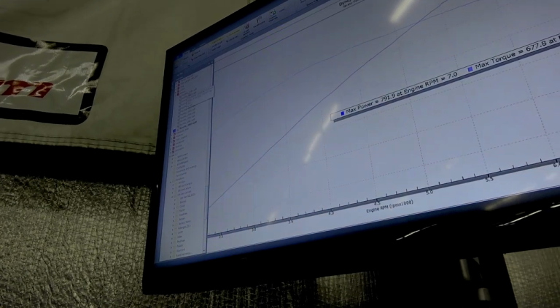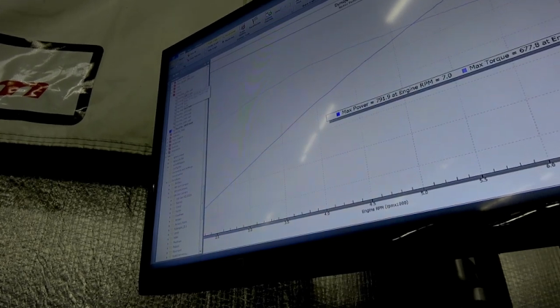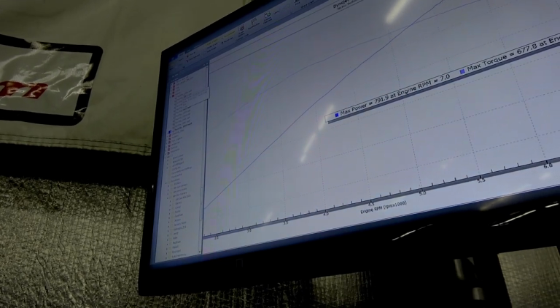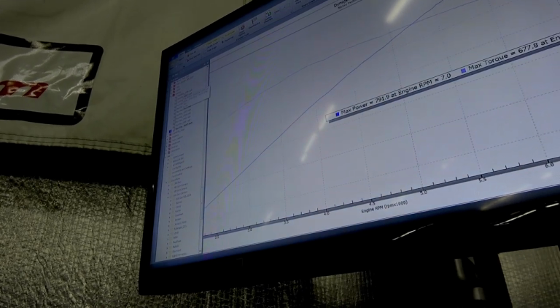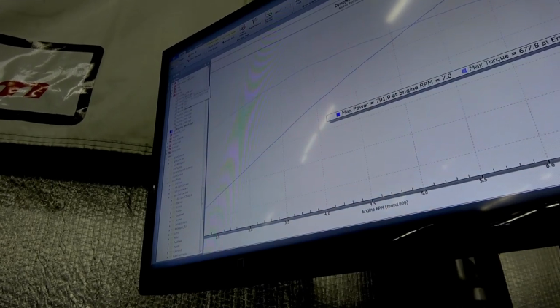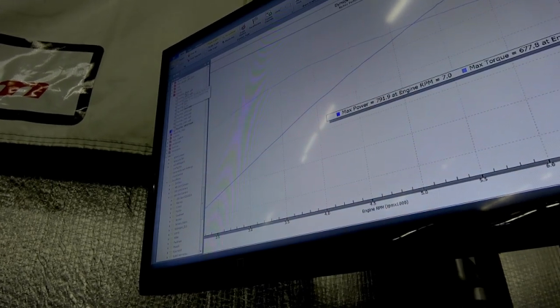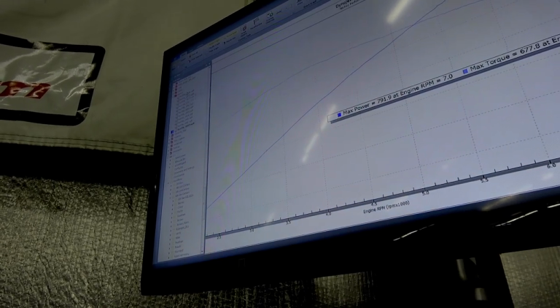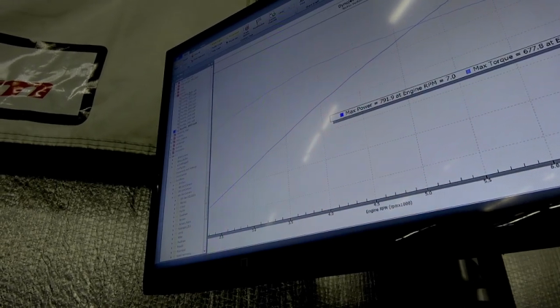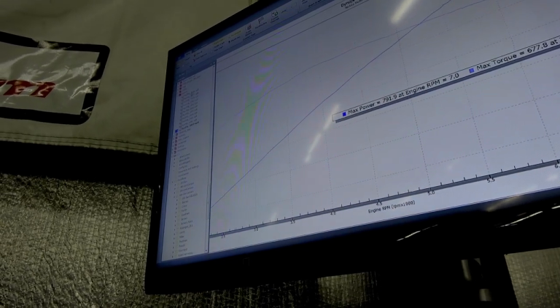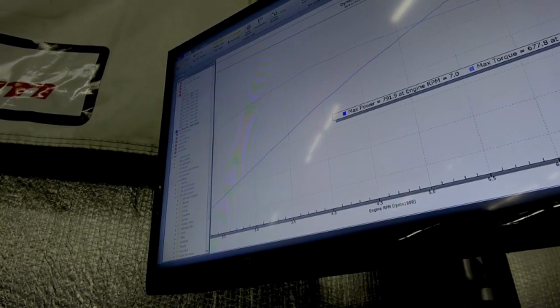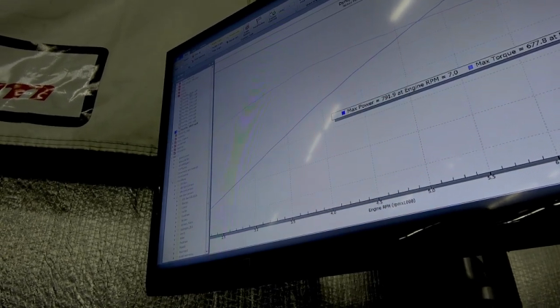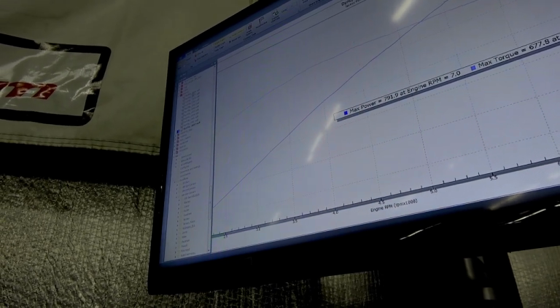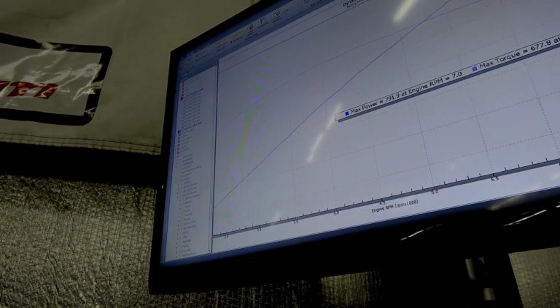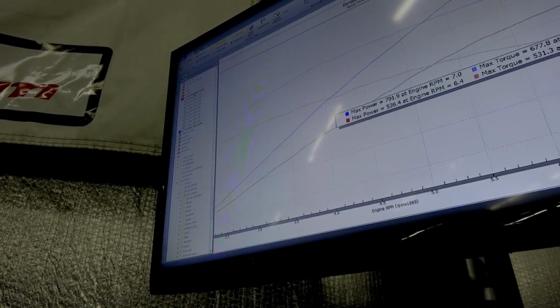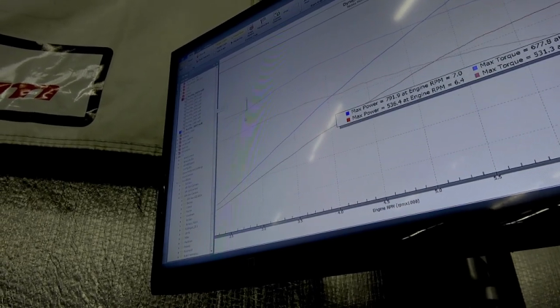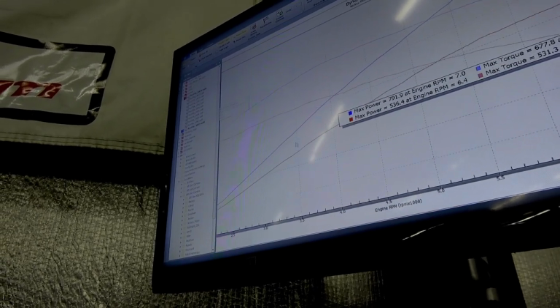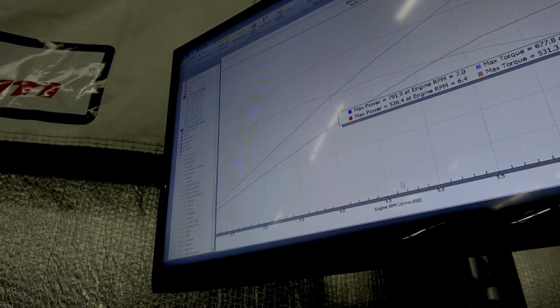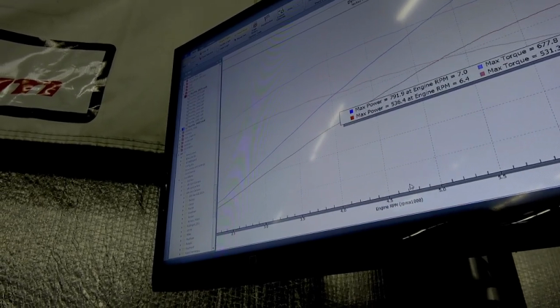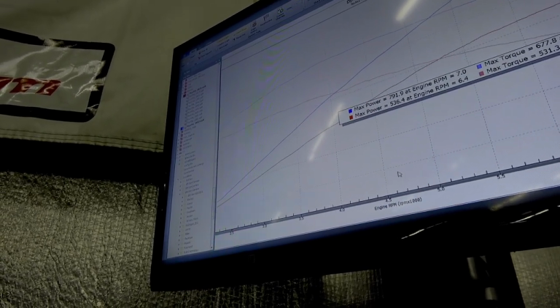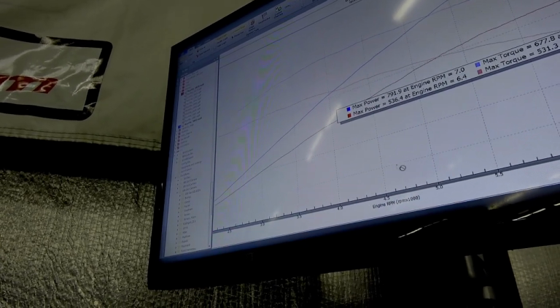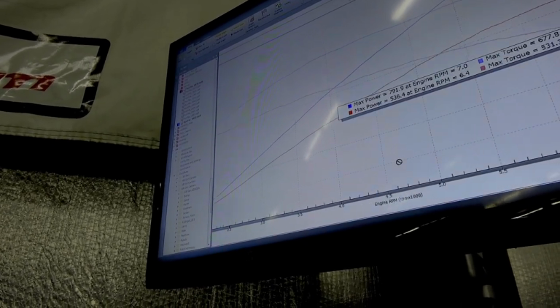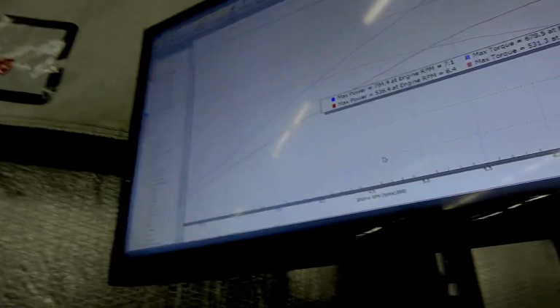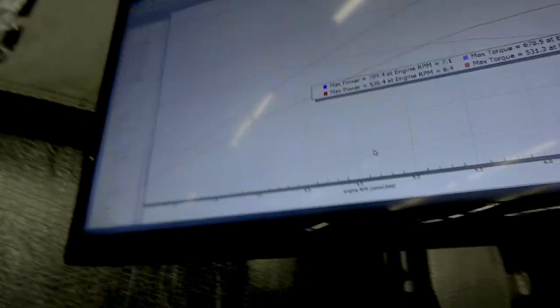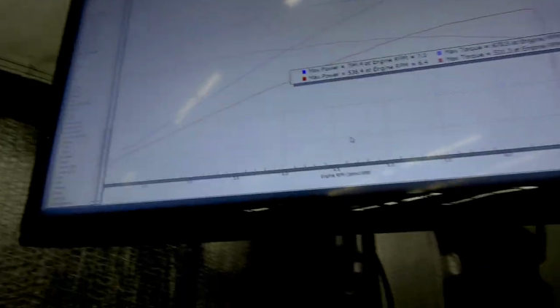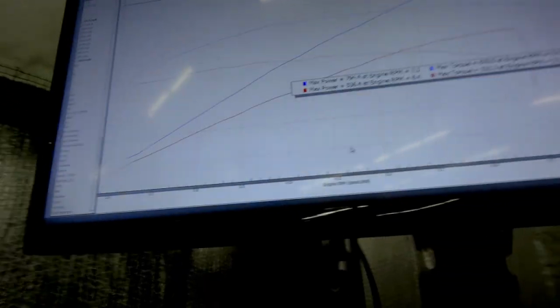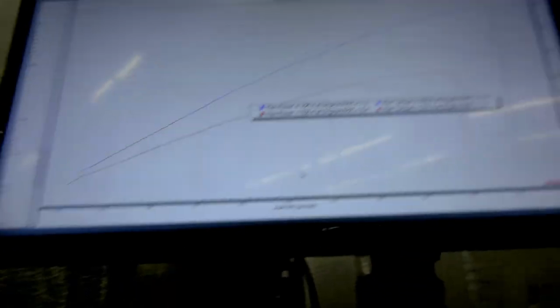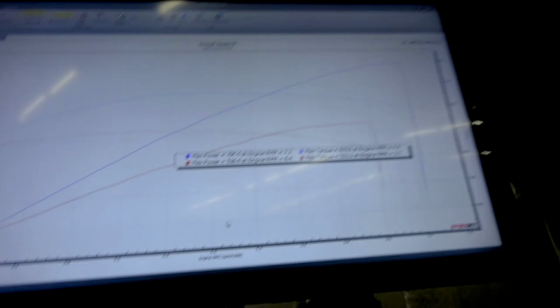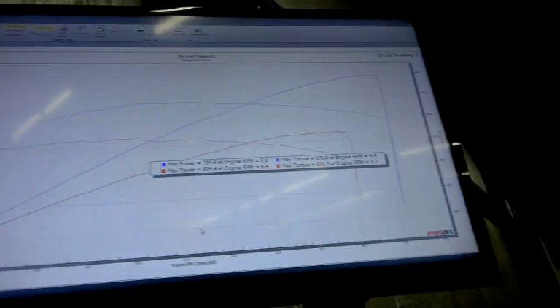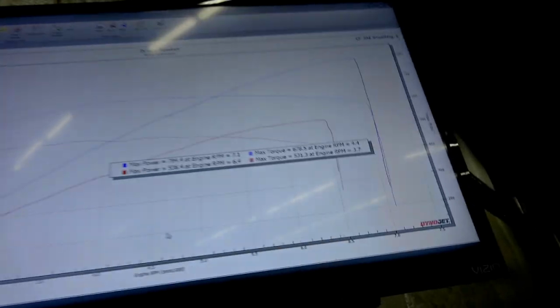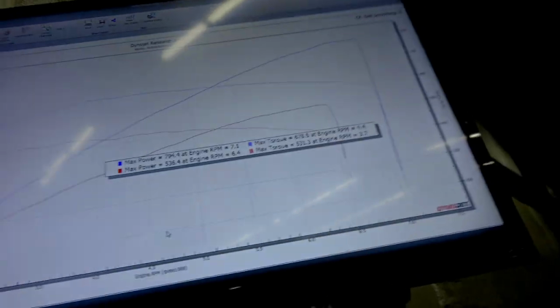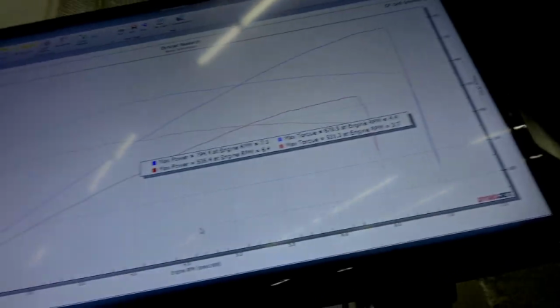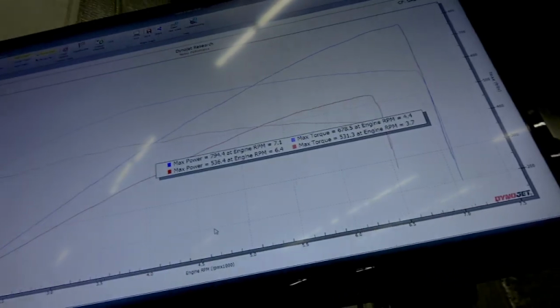Here's the final run and the baseline at 536 — there's our gain. That's a big jump.